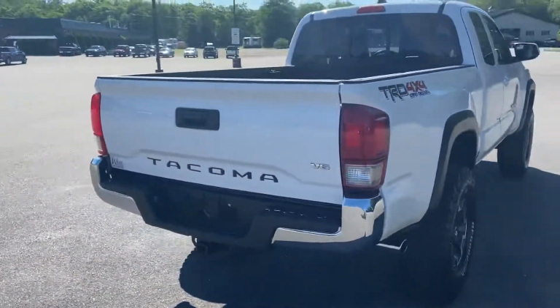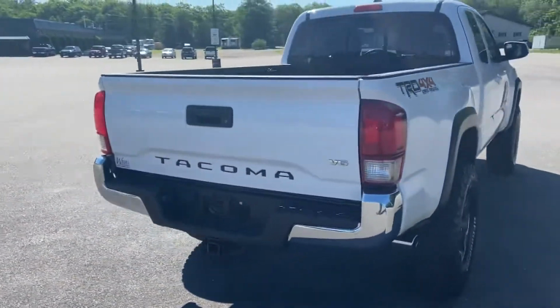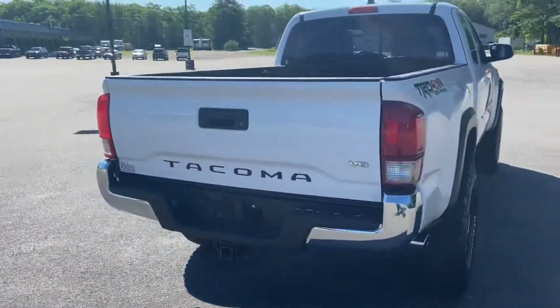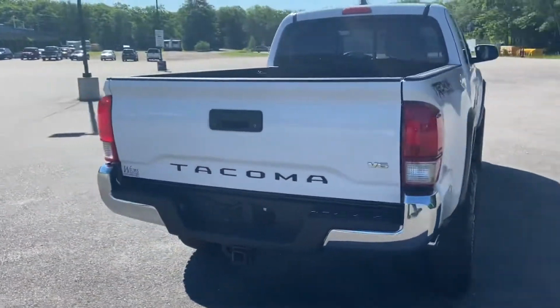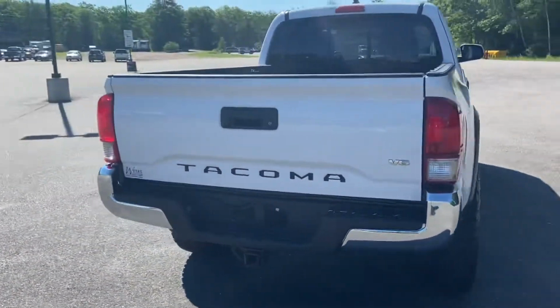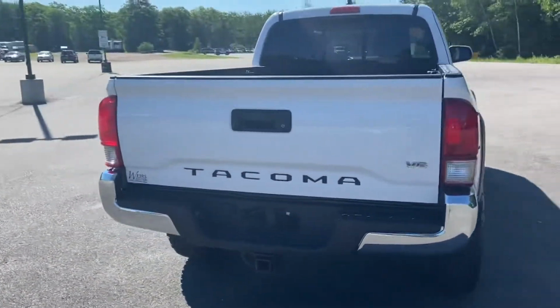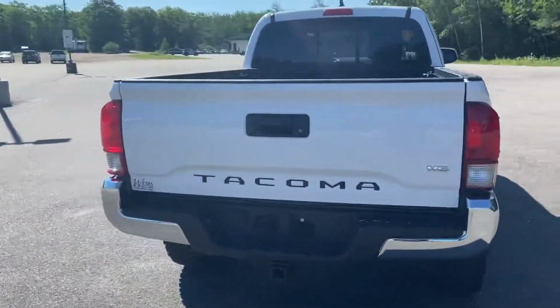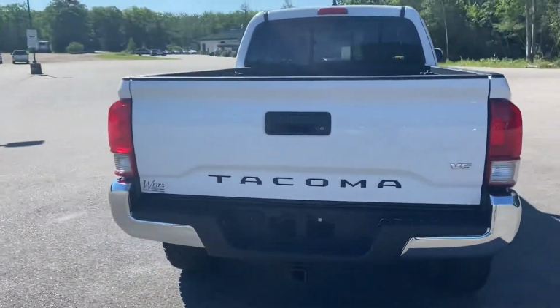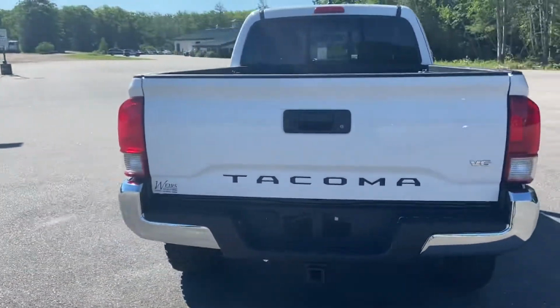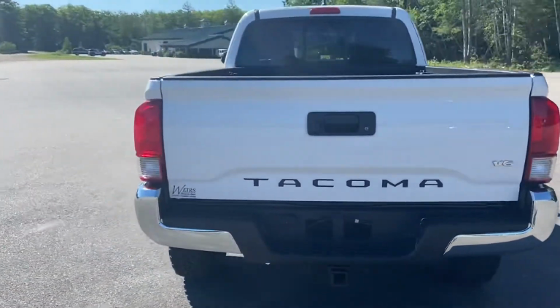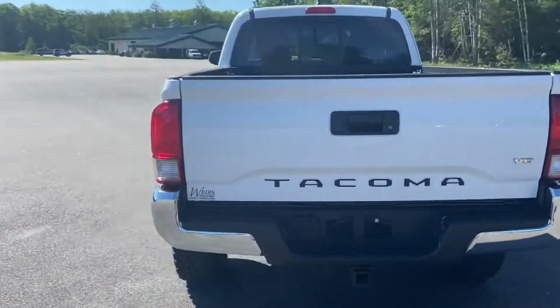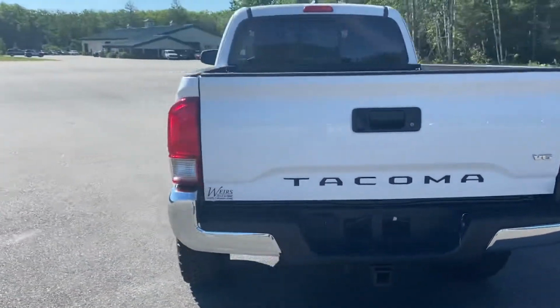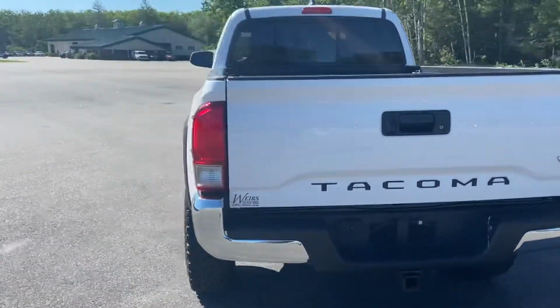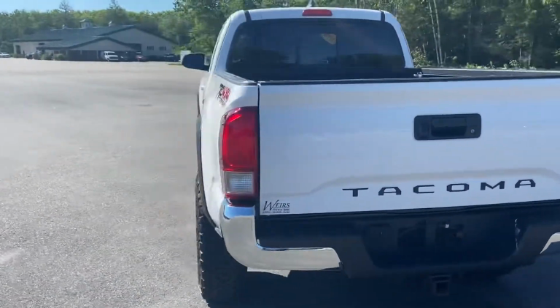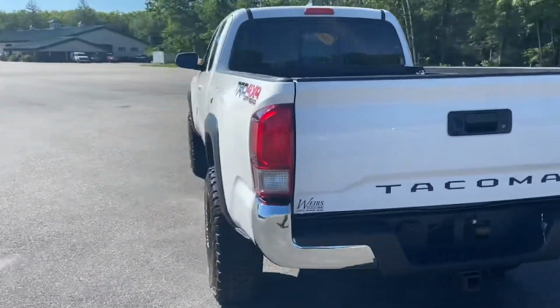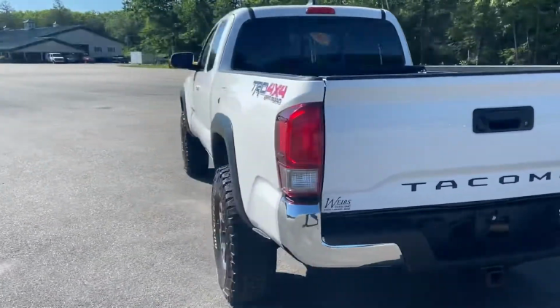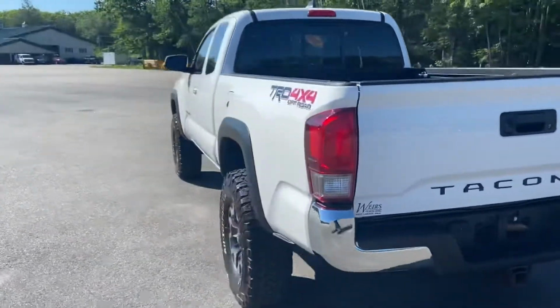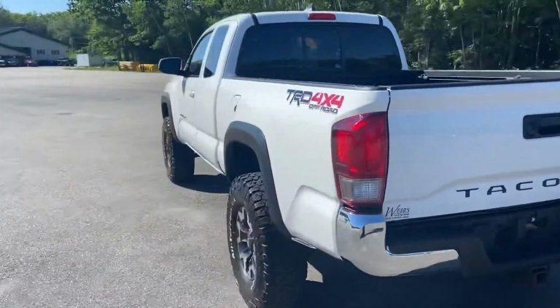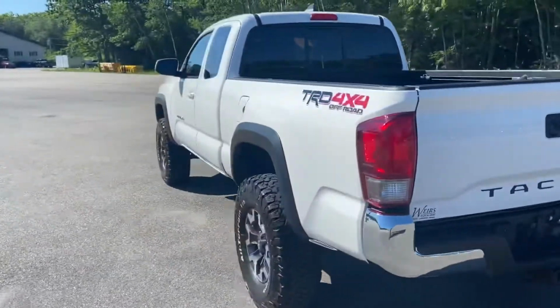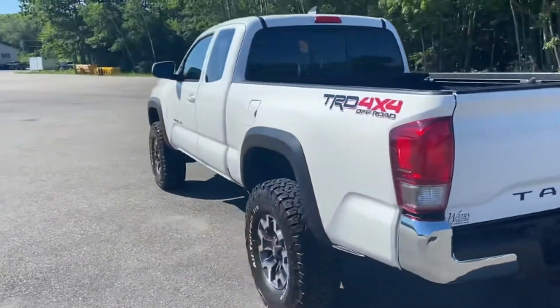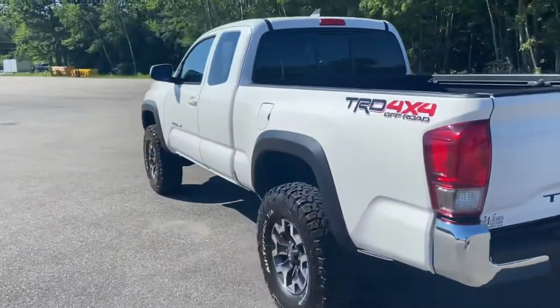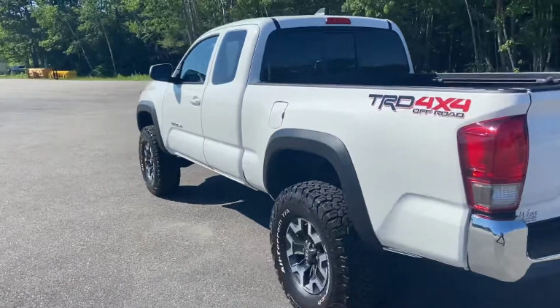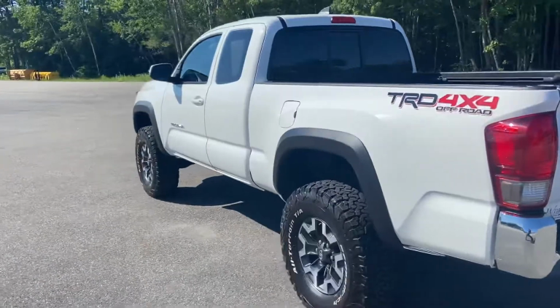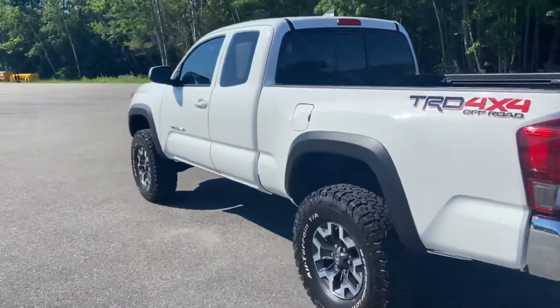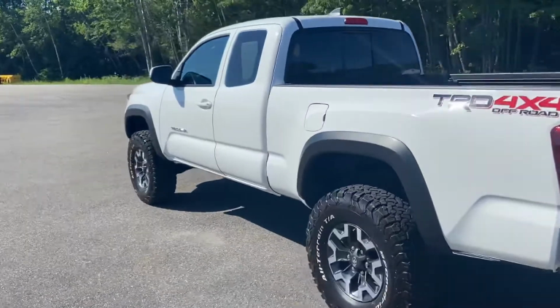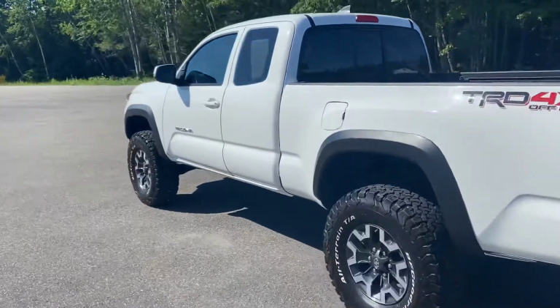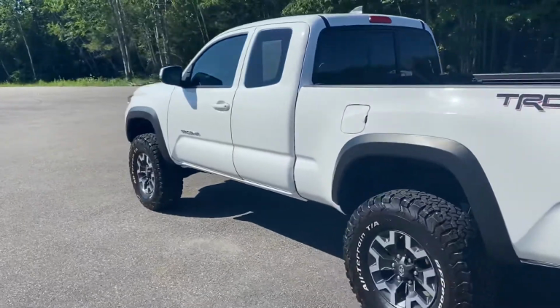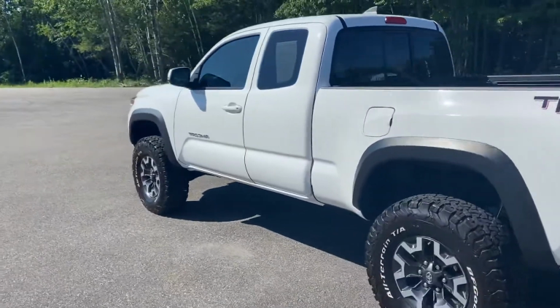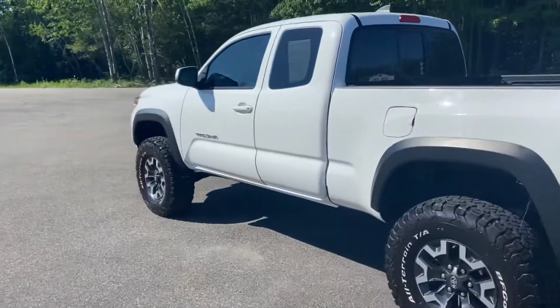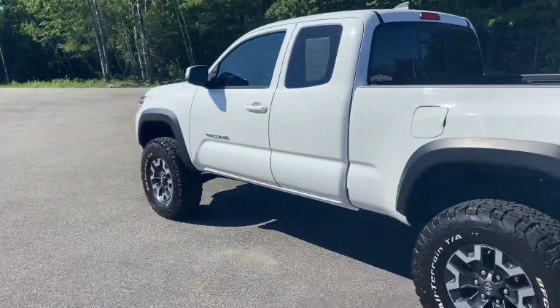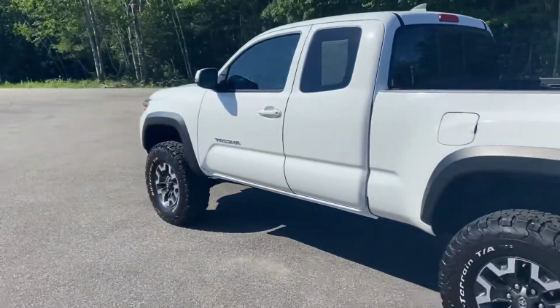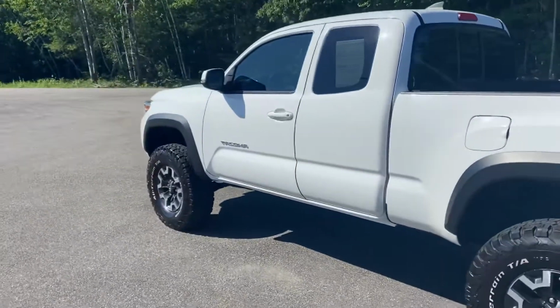This truck is still available — it was a recent trade. It's got a little over 27,000 miles on it.